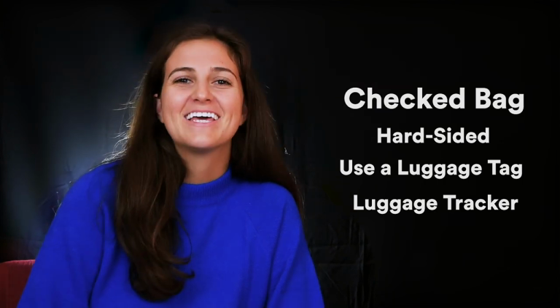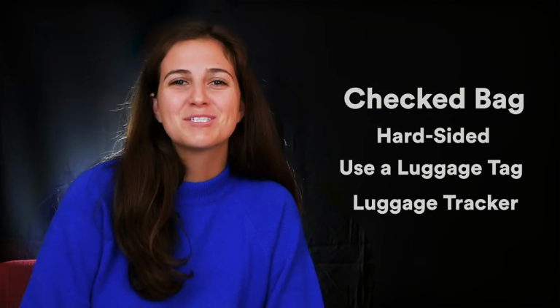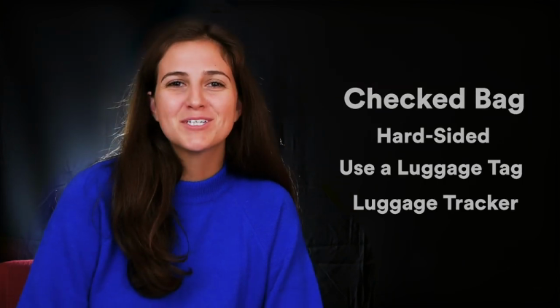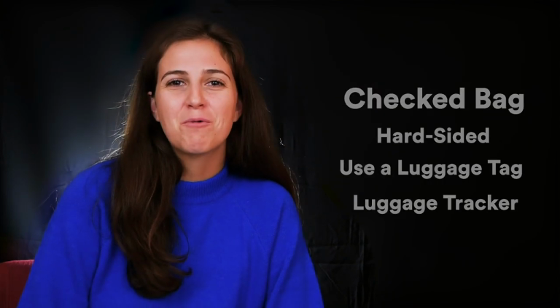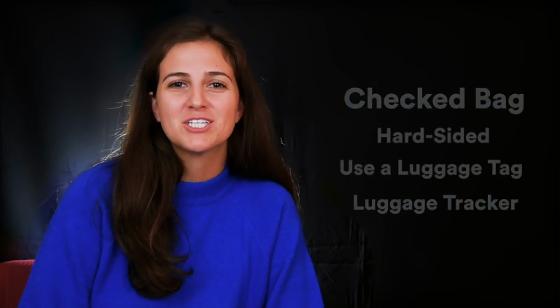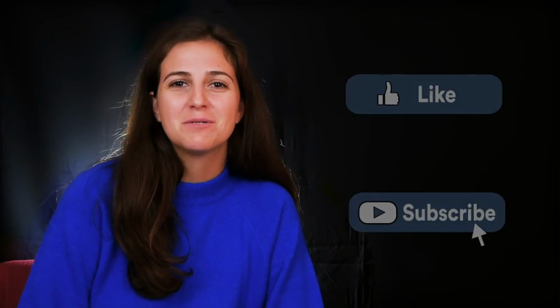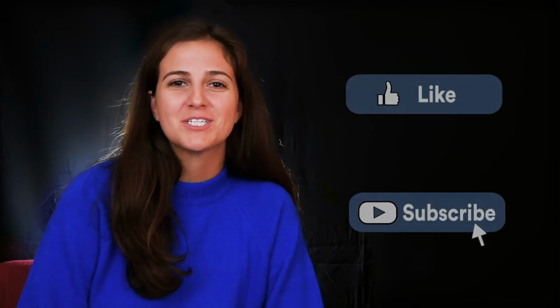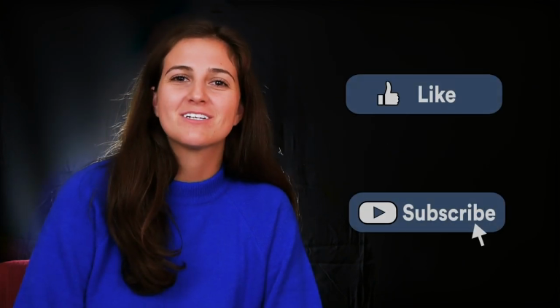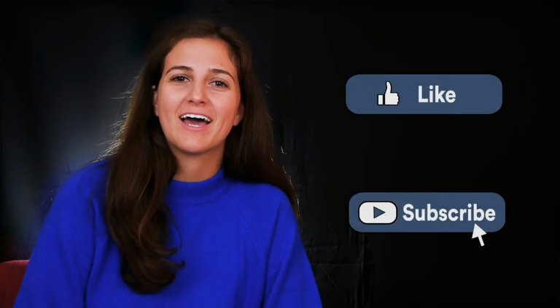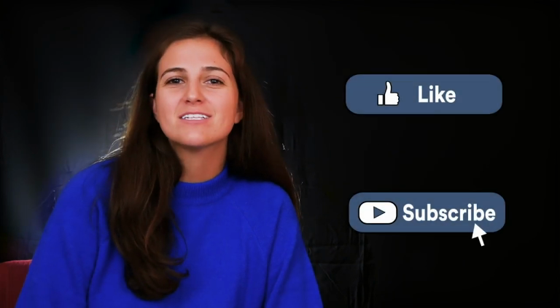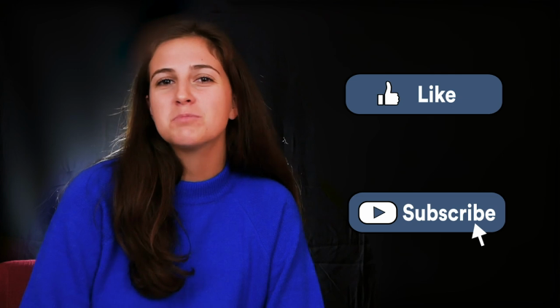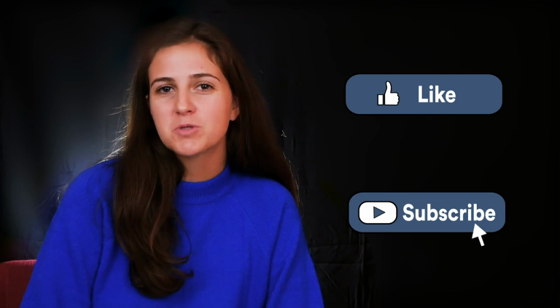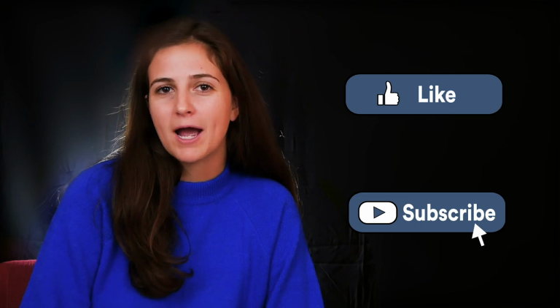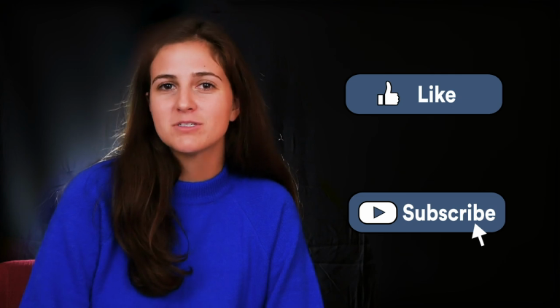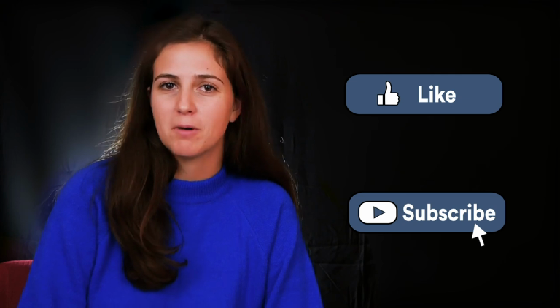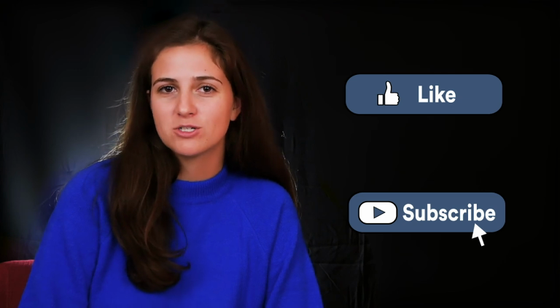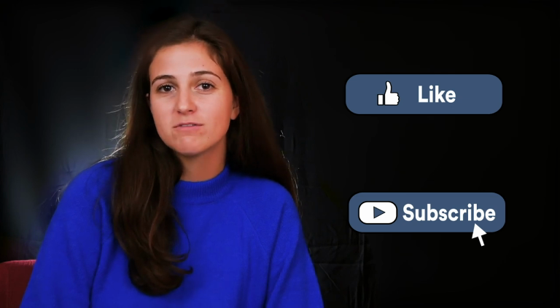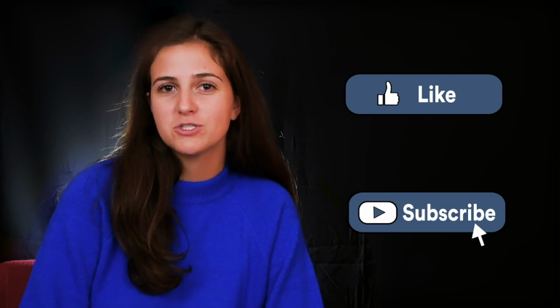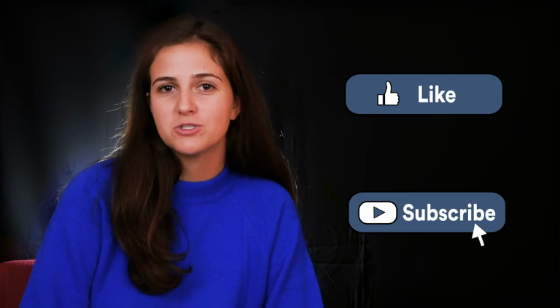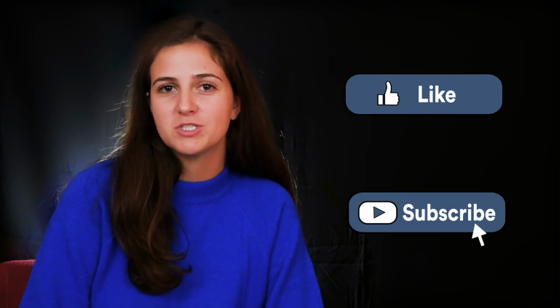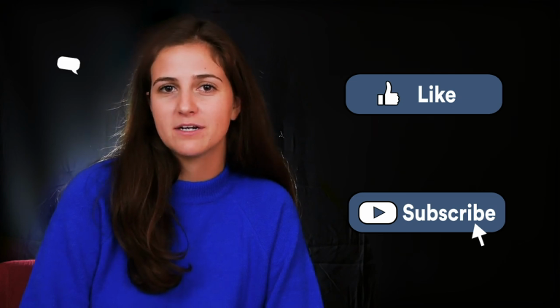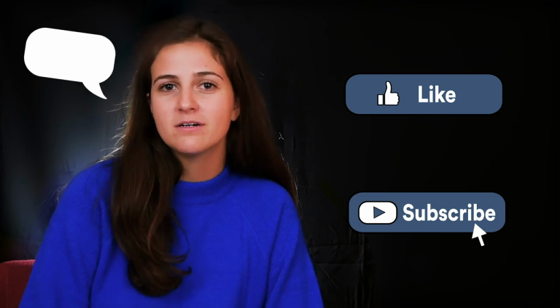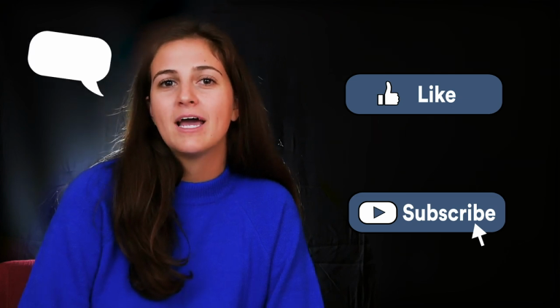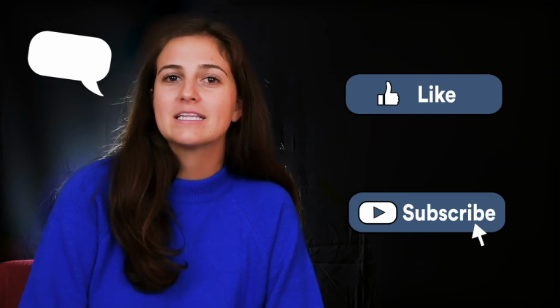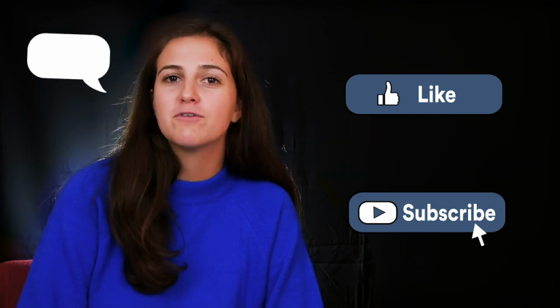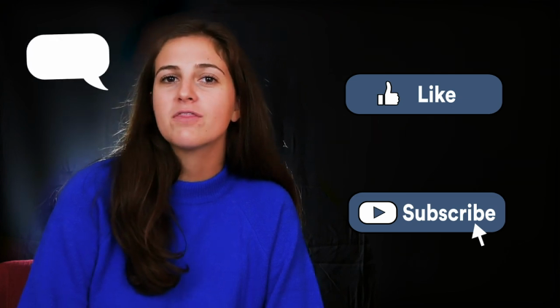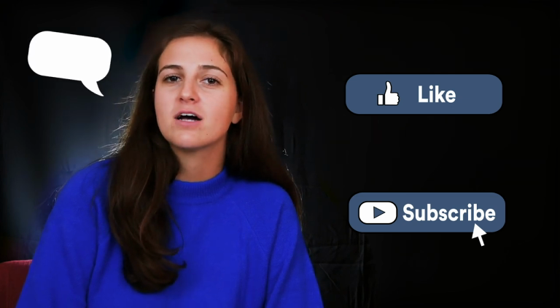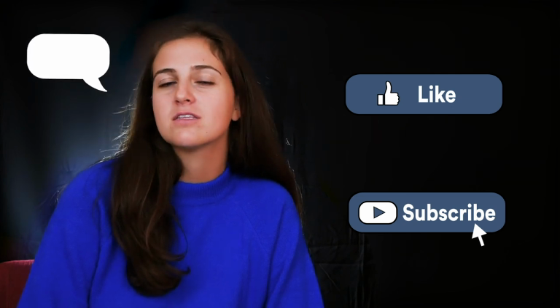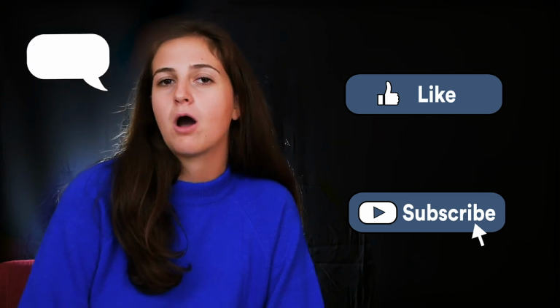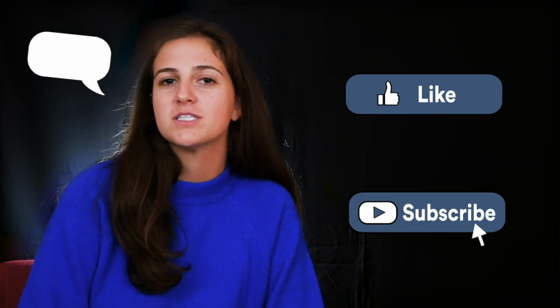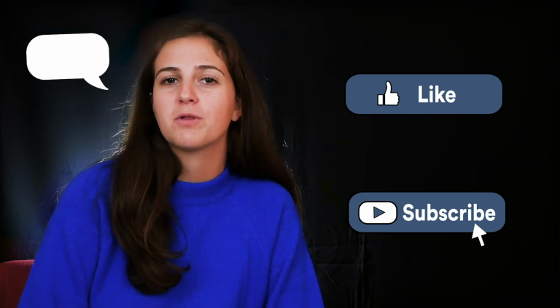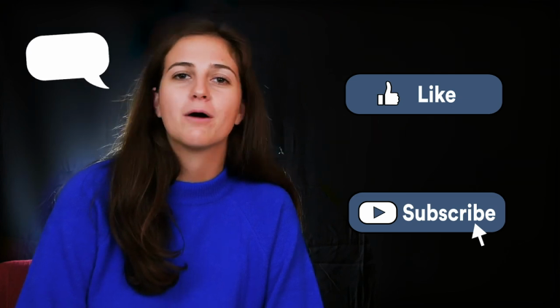Thanks so much for watching. Make sure to like and subscribe to SmarterTravel's YouTube channel and leave your thoughts in the comments below.